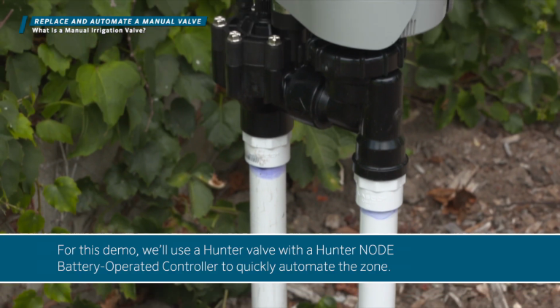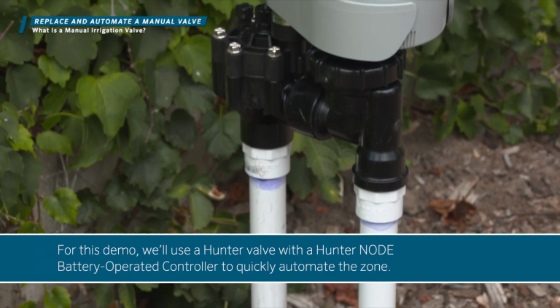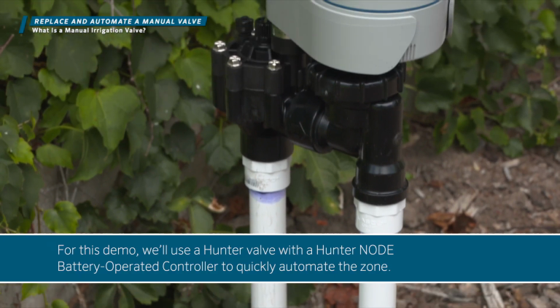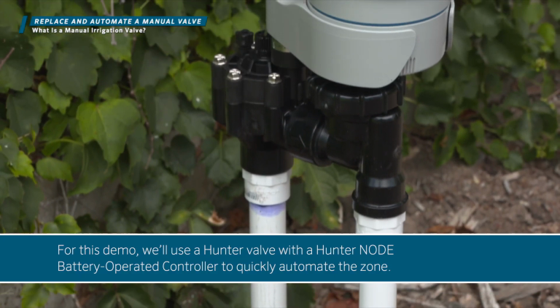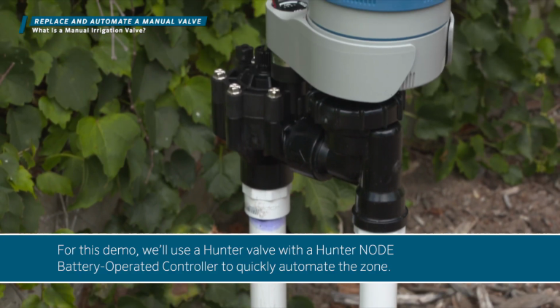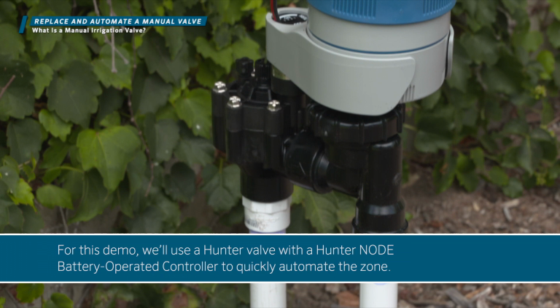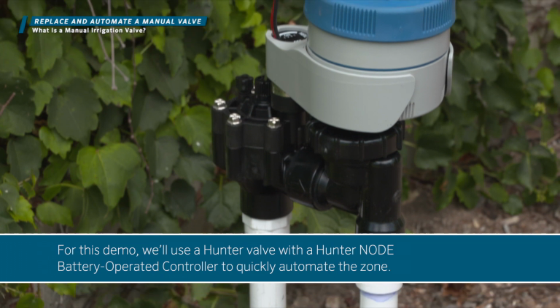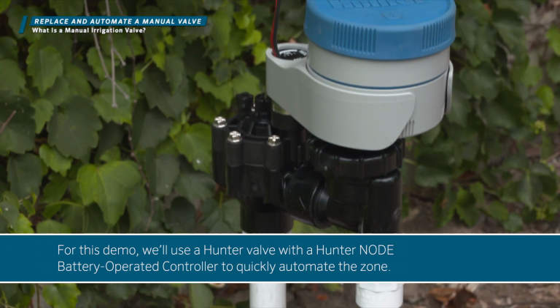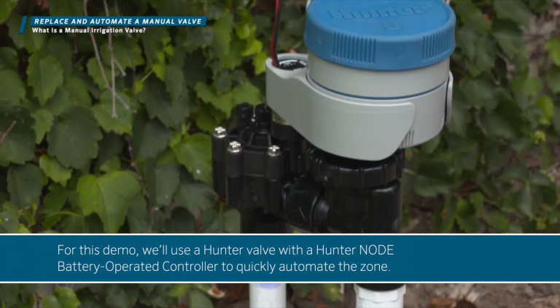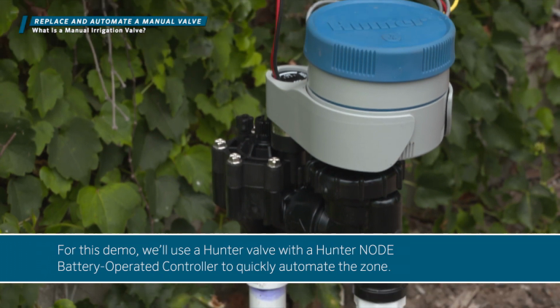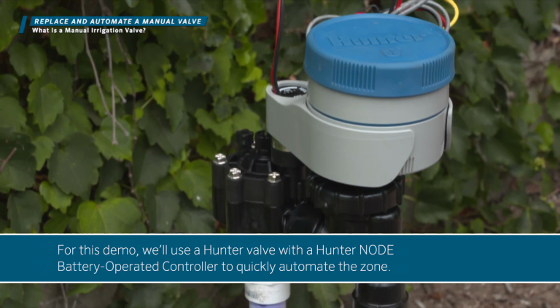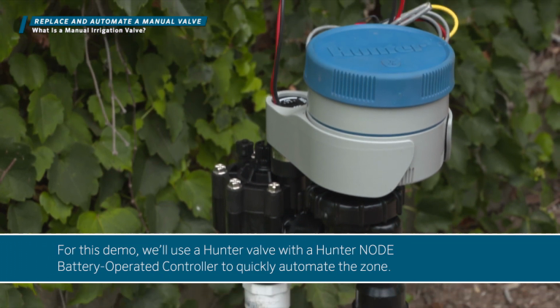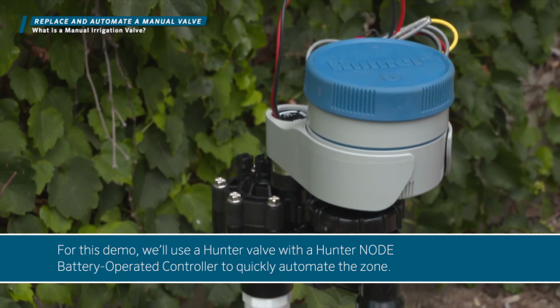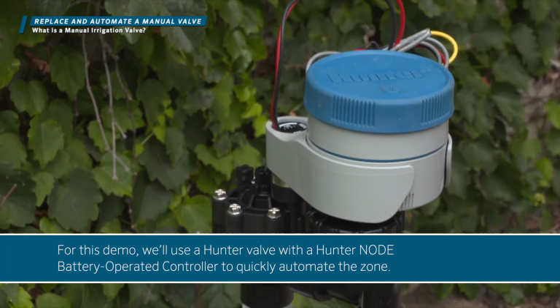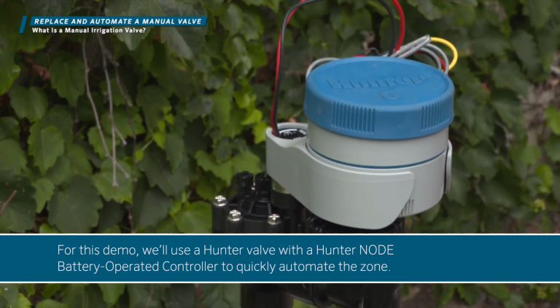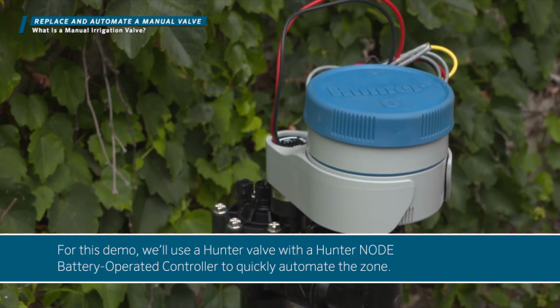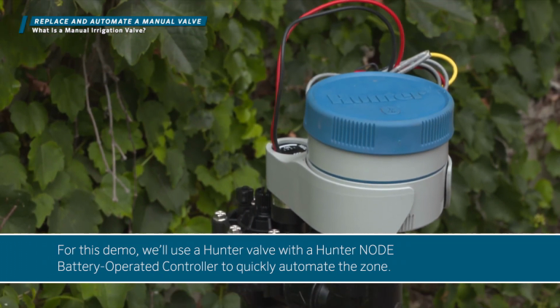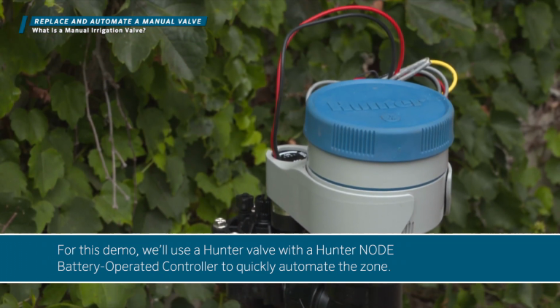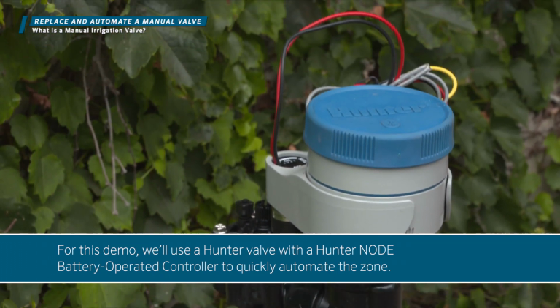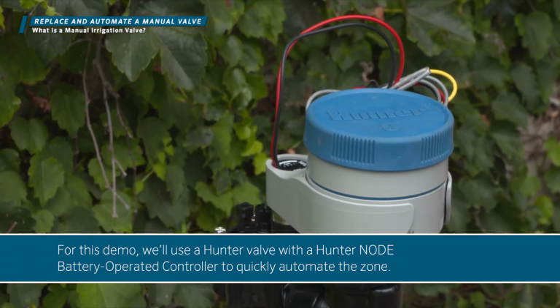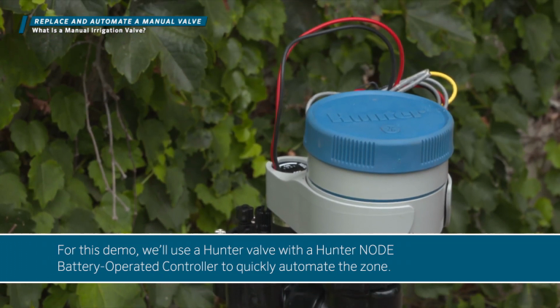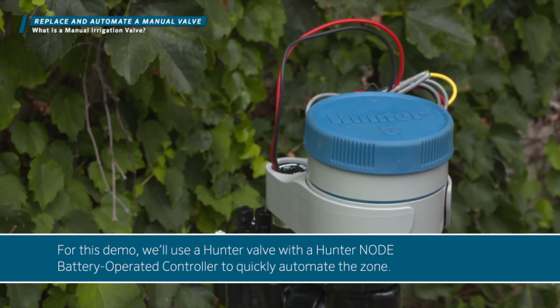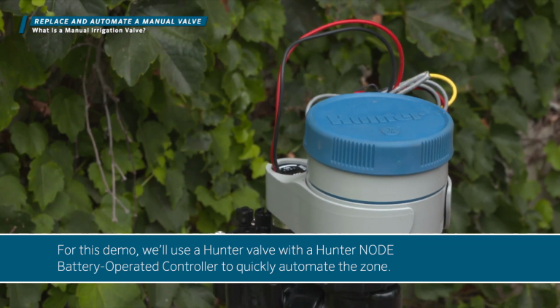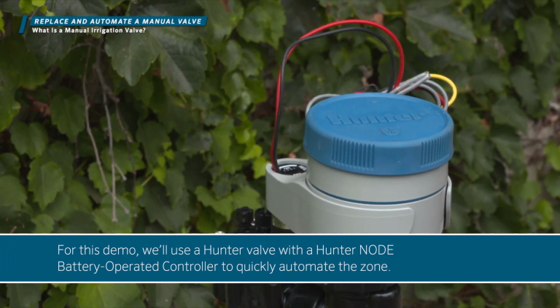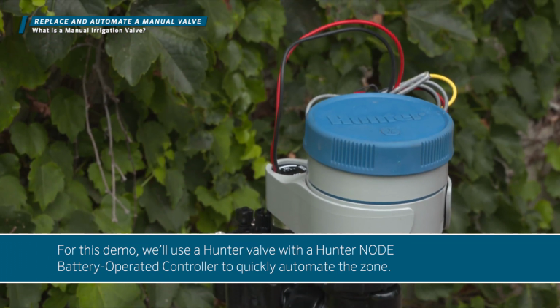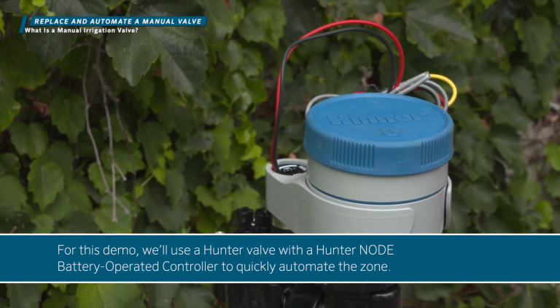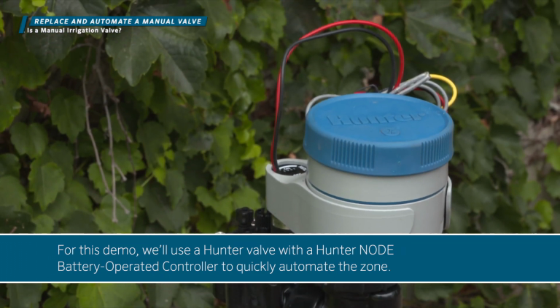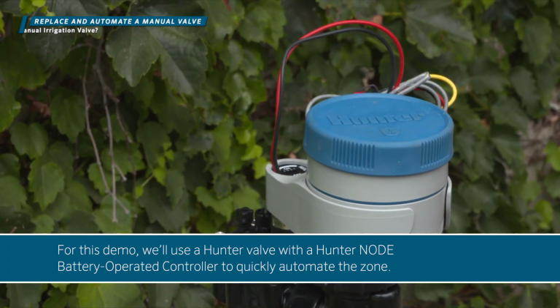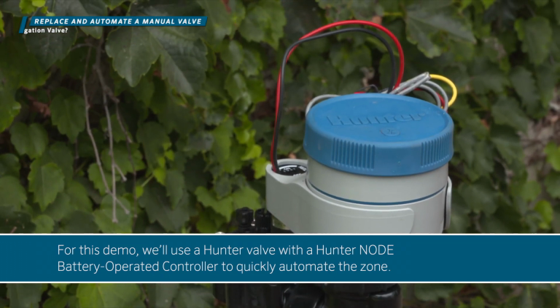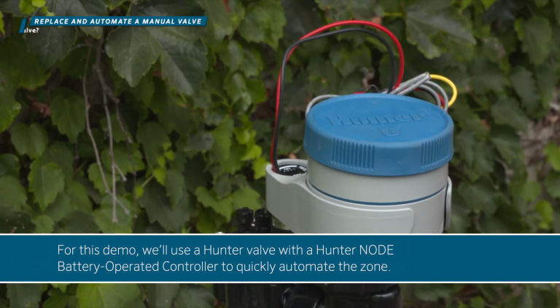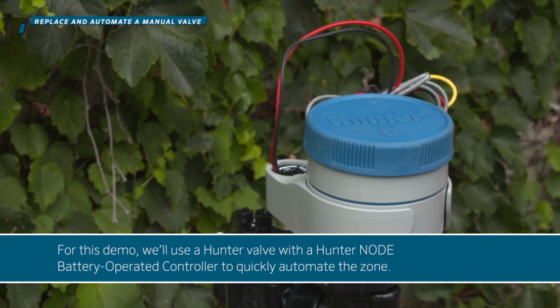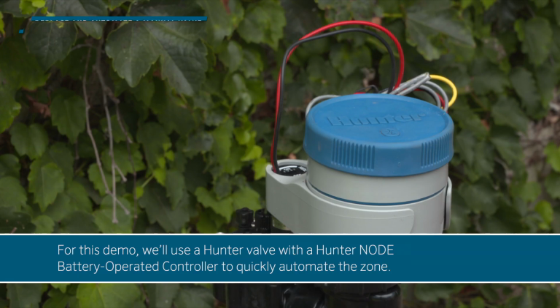For this demo we'll use a Hunter valve with a Hunter node battery-operated controller to quickly automate the zone.